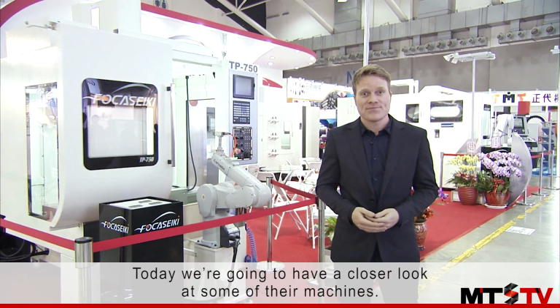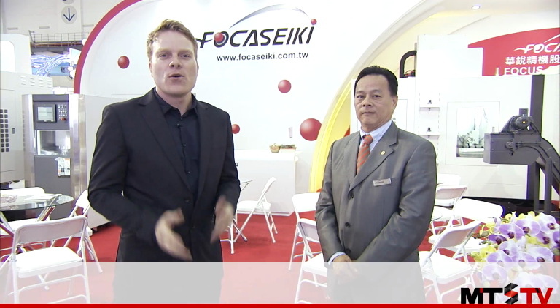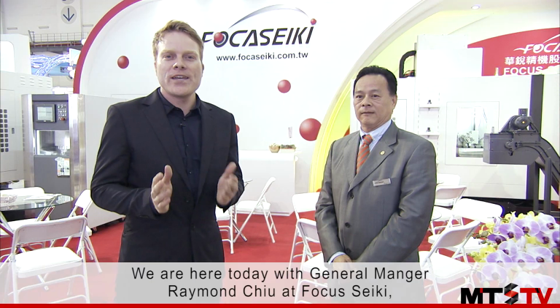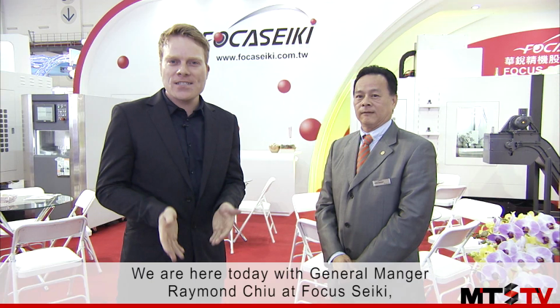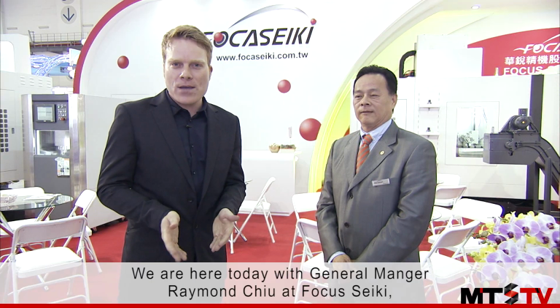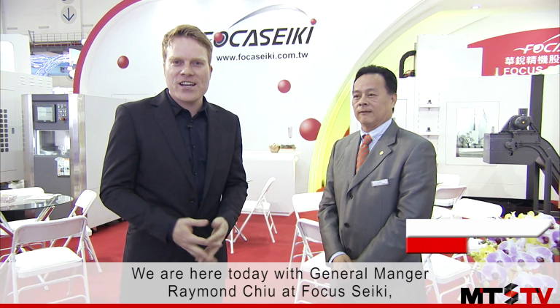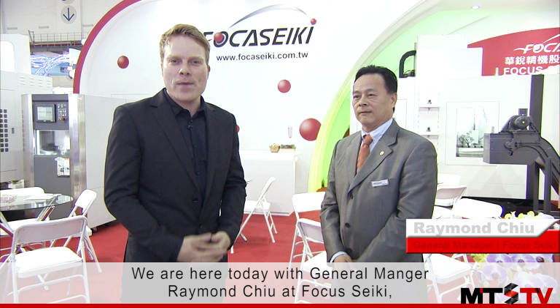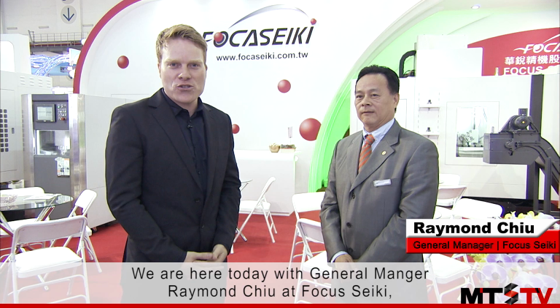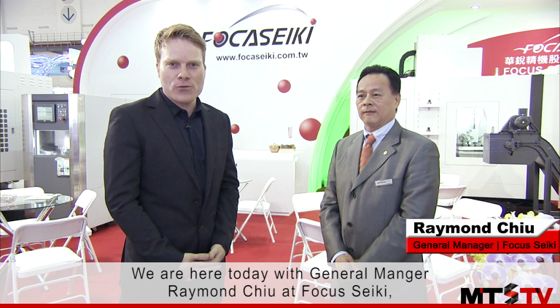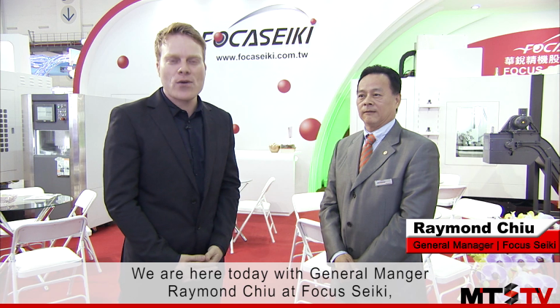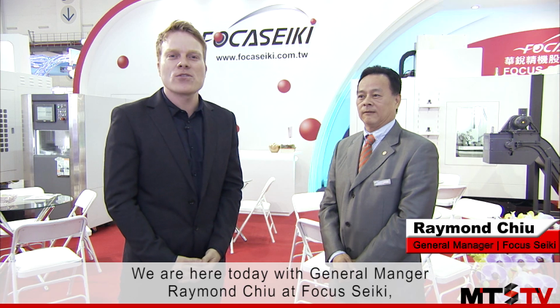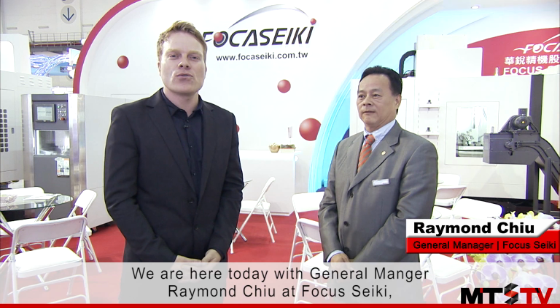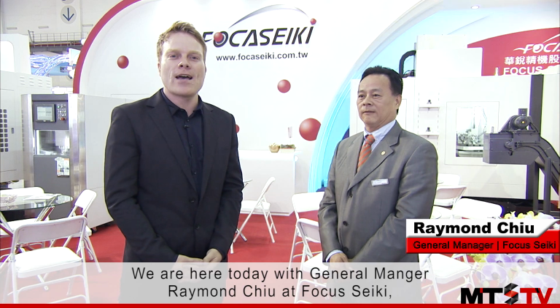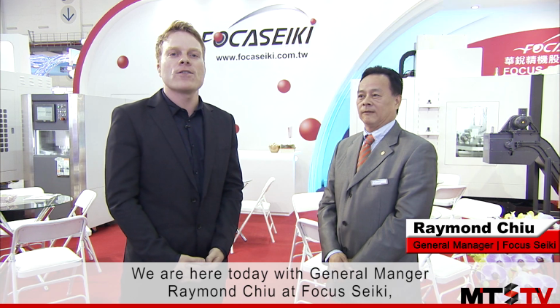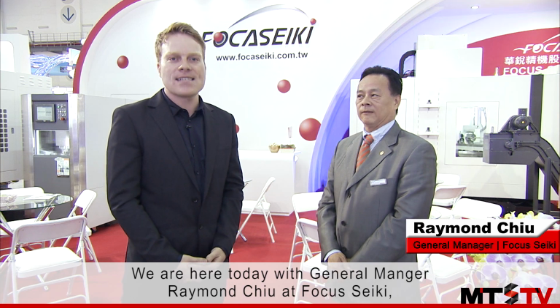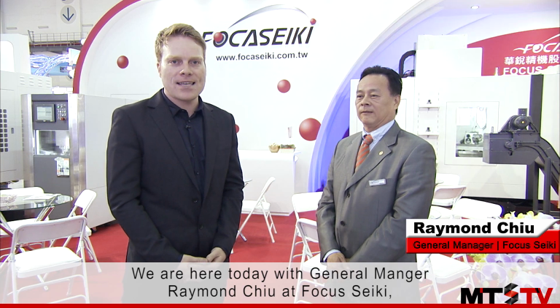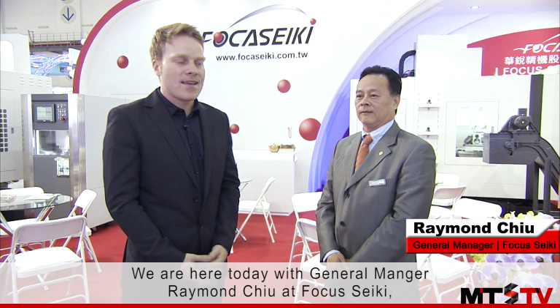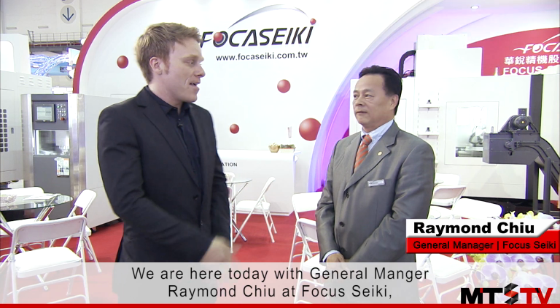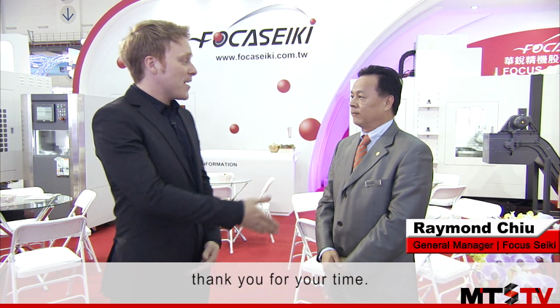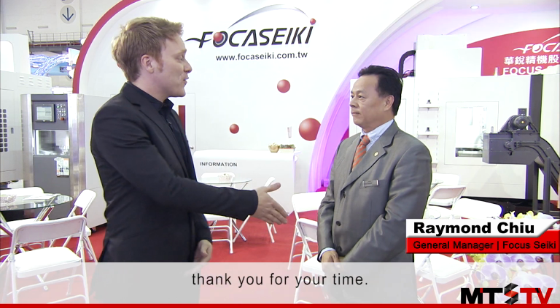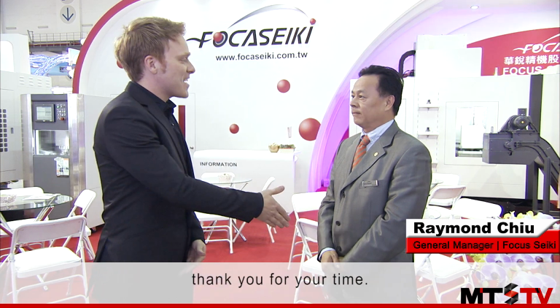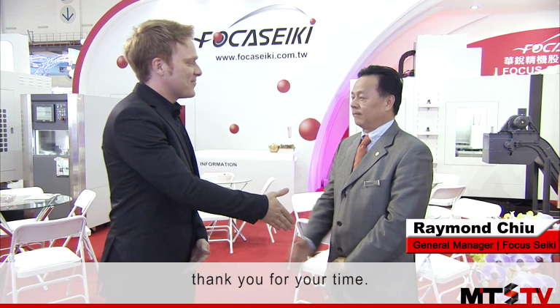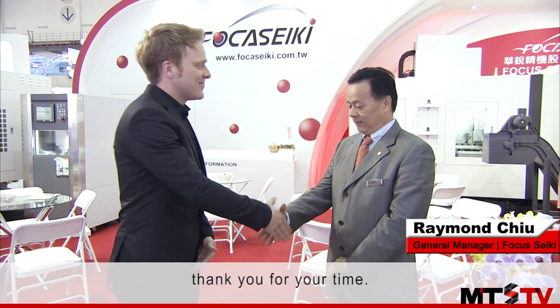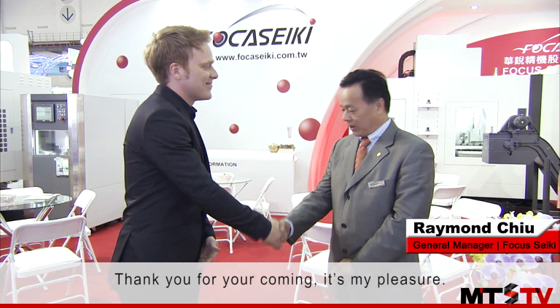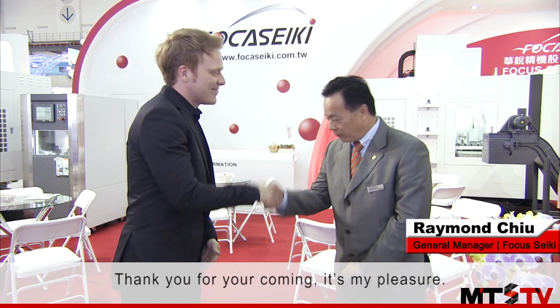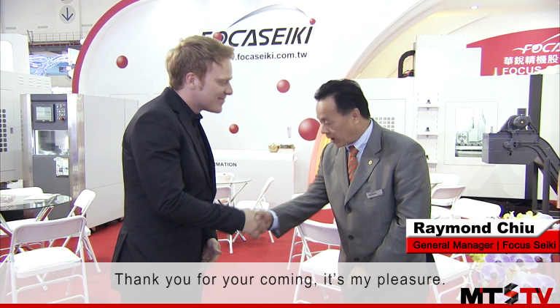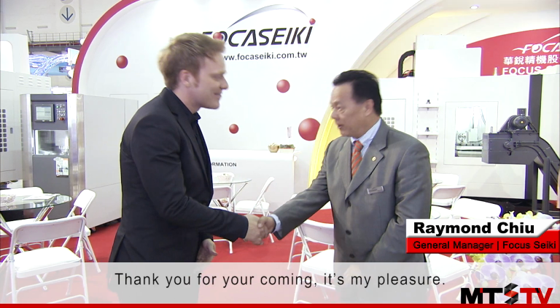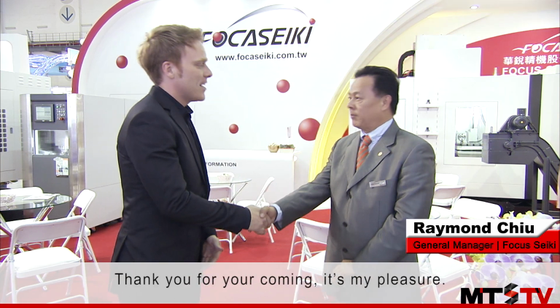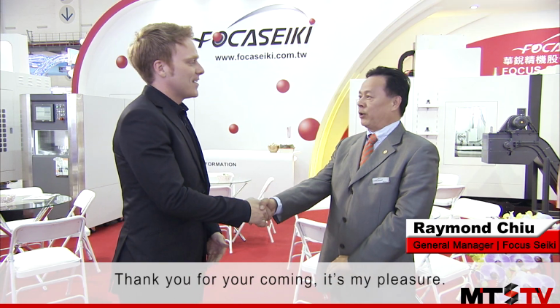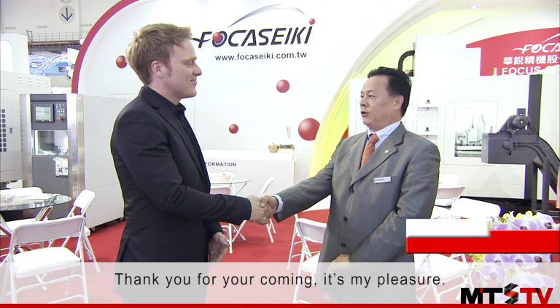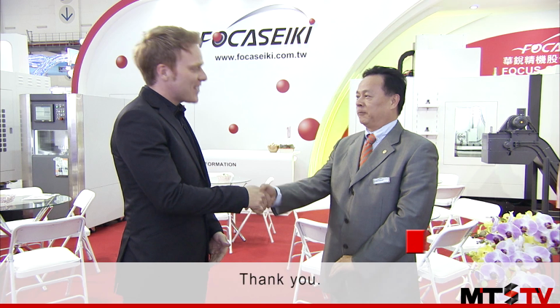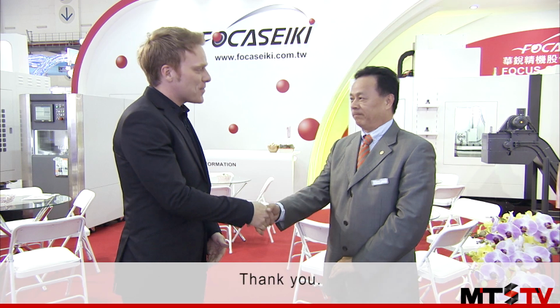We're here today with General Manager Raymond Hsu at Focus Seiki. Thank you for your time. Thank you for your company. It's my pleasure.